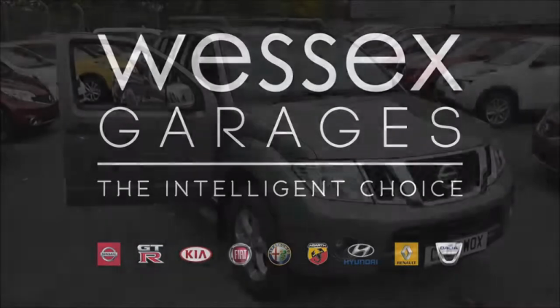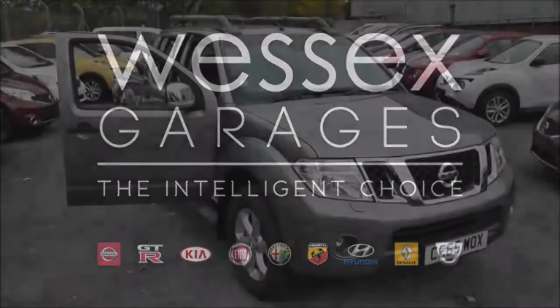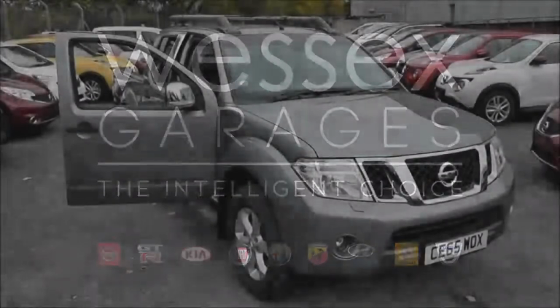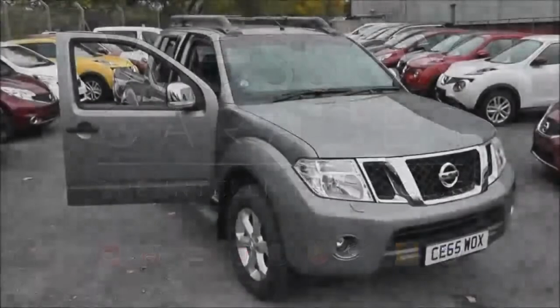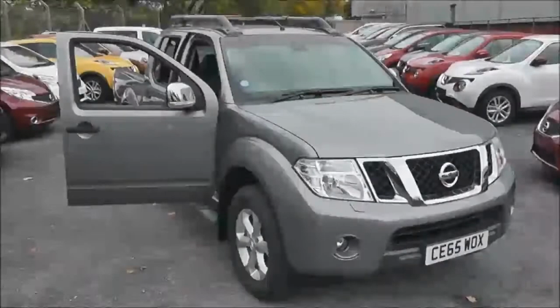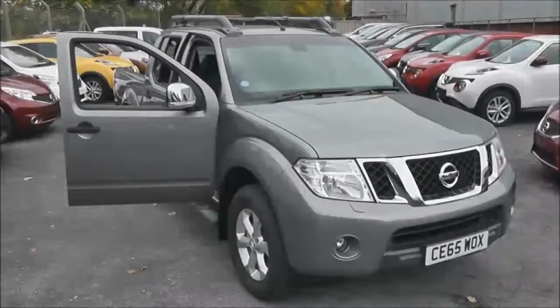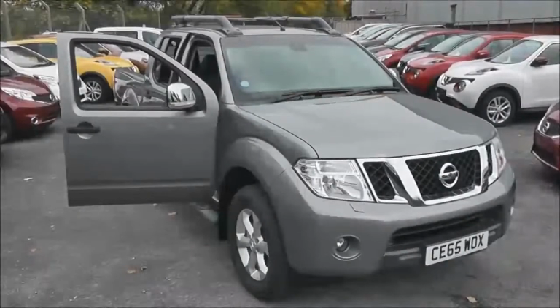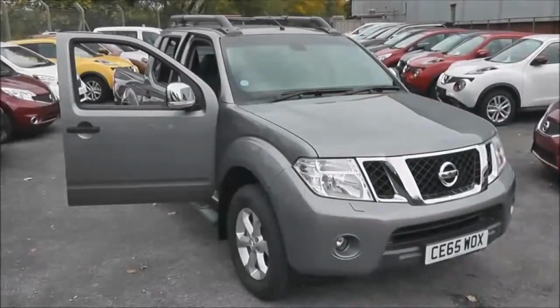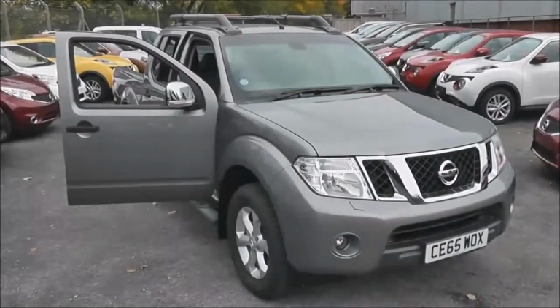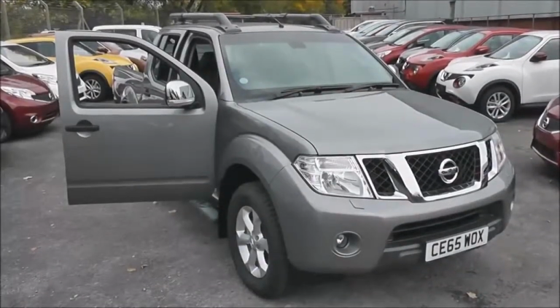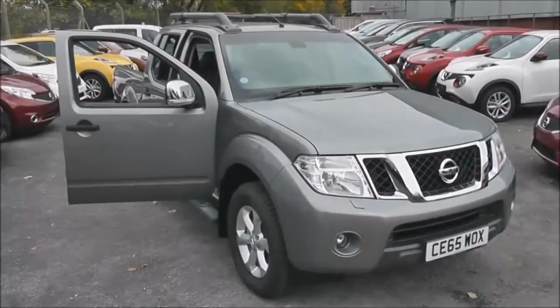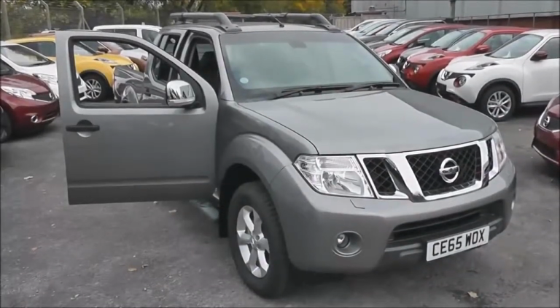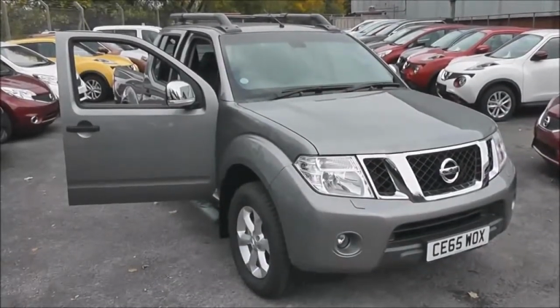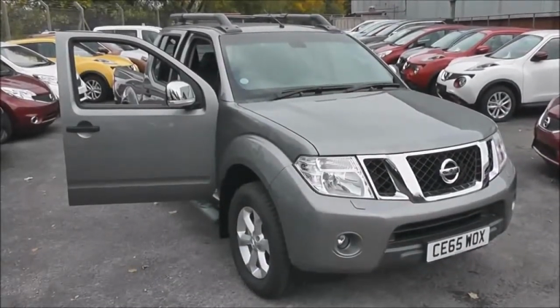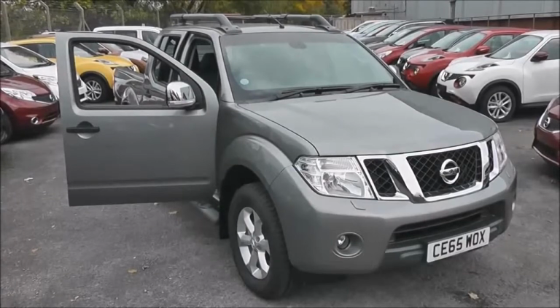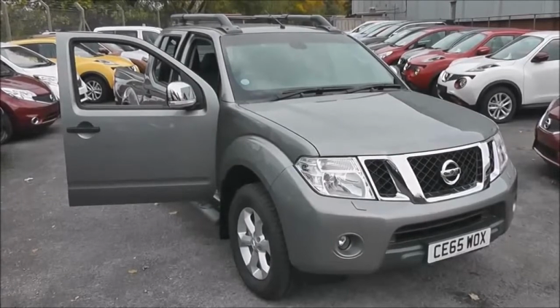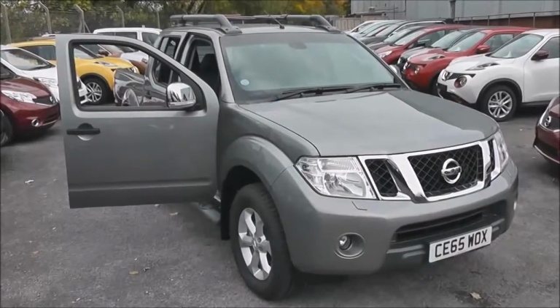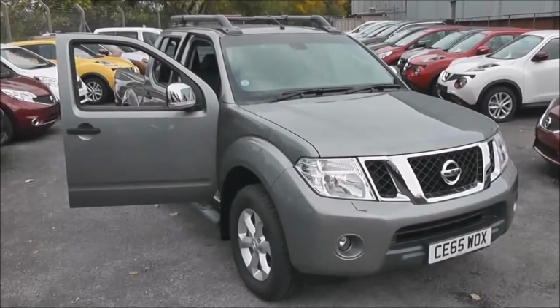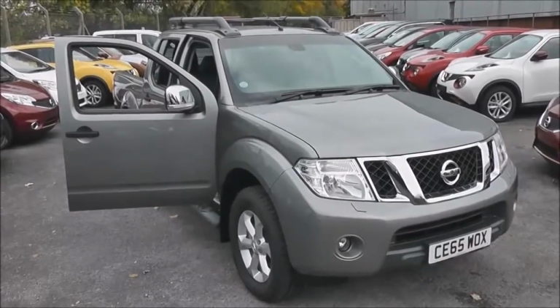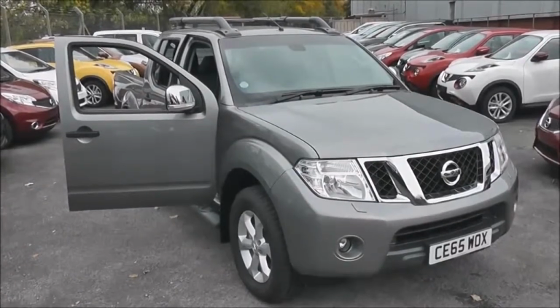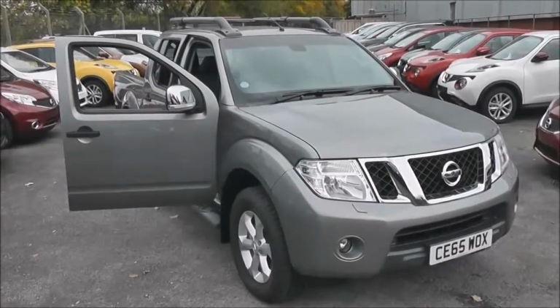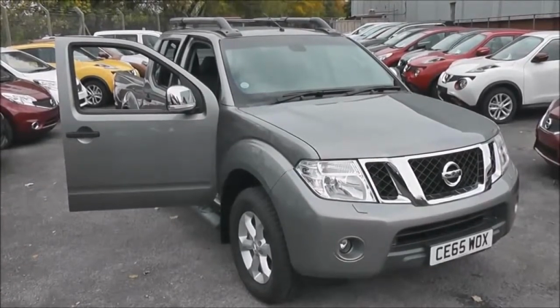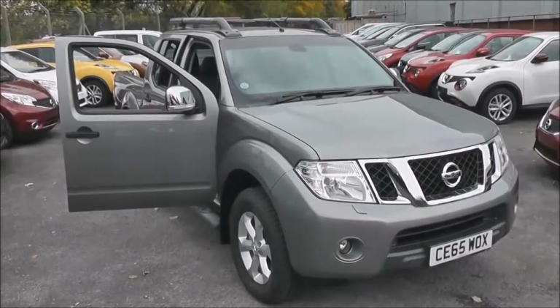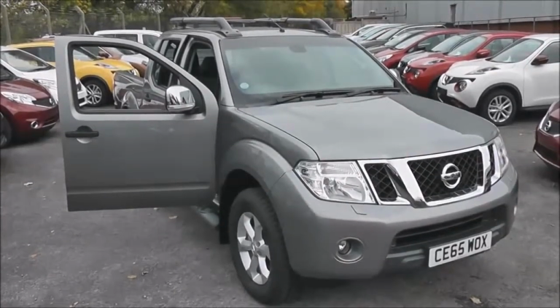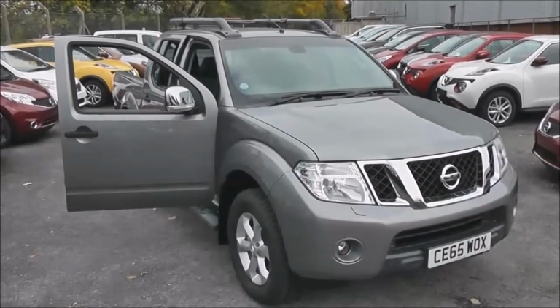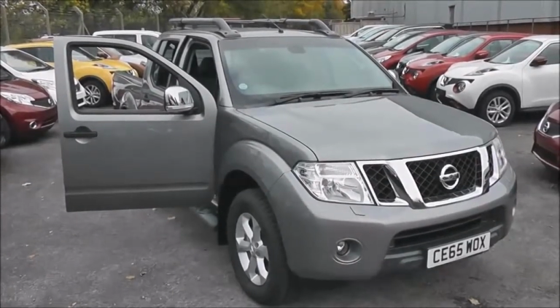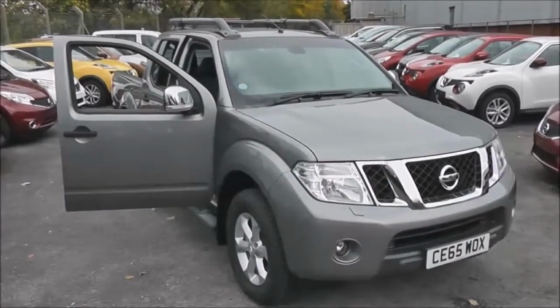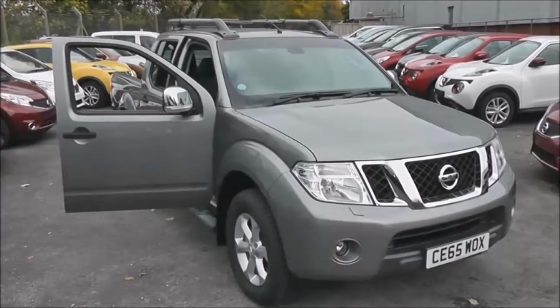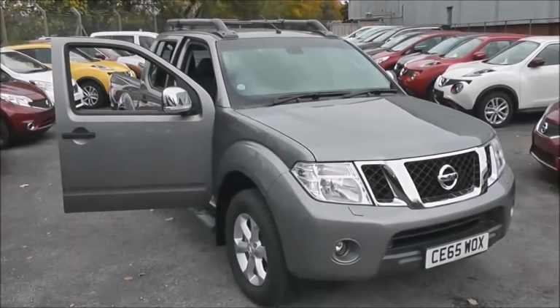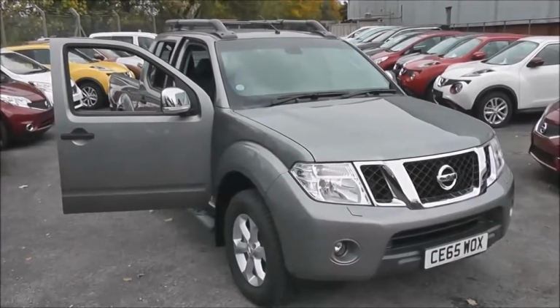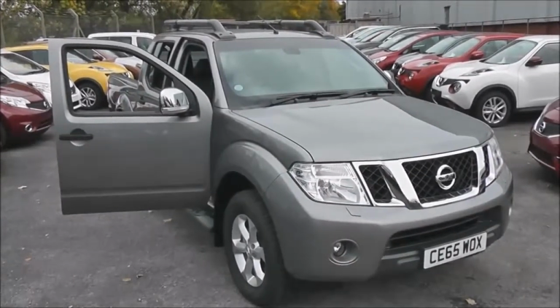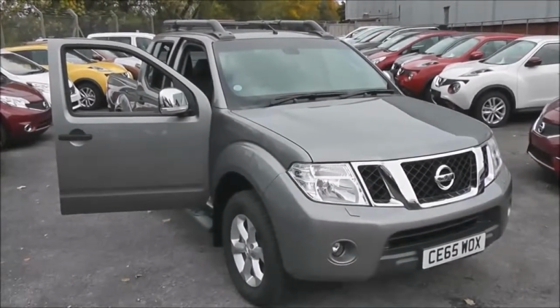Welcome to Wessex Garages on Pennywell Road in Bristol. Here we have a pre-registered Nissan Navara Tecna.